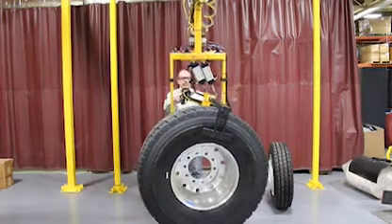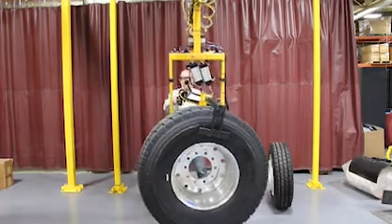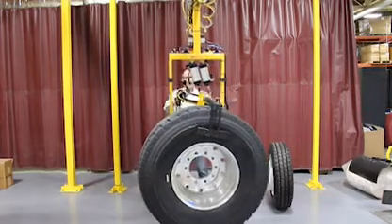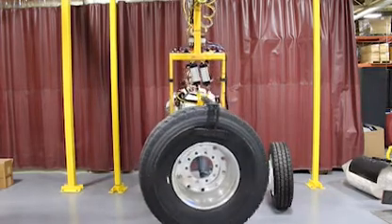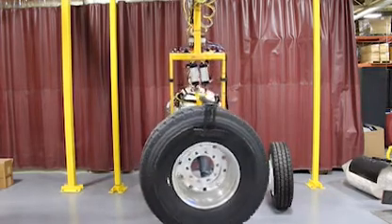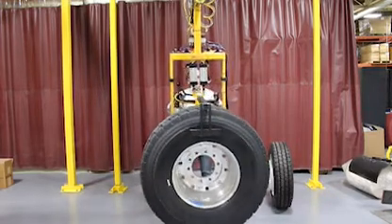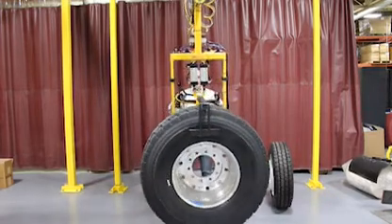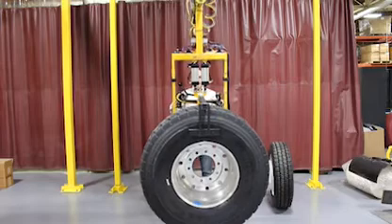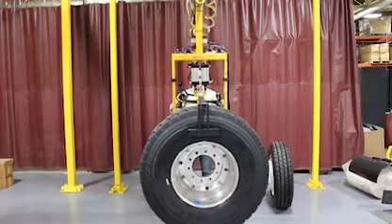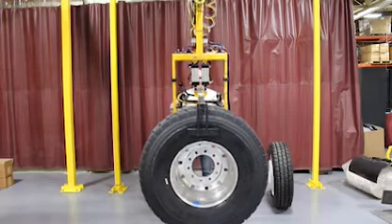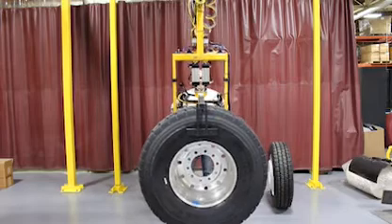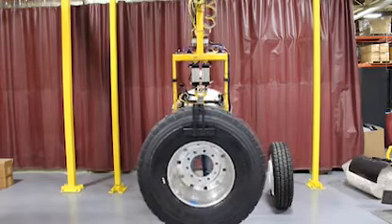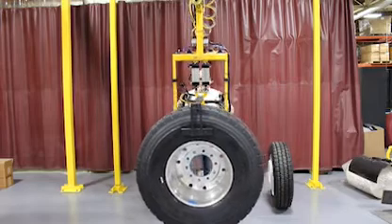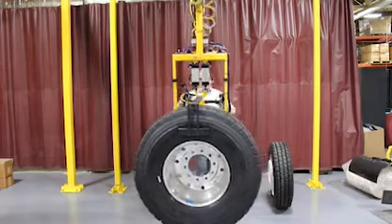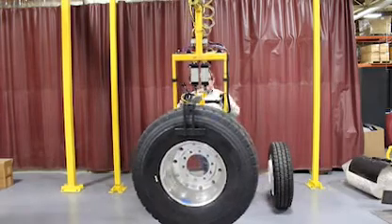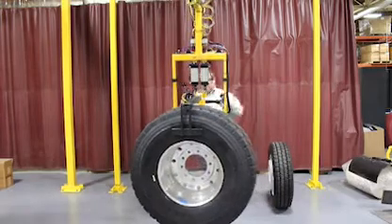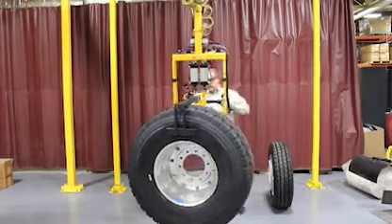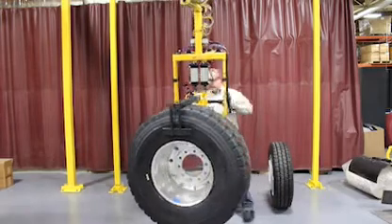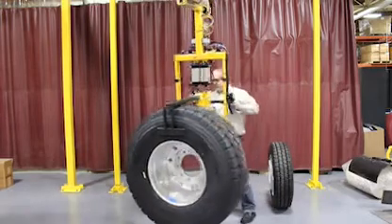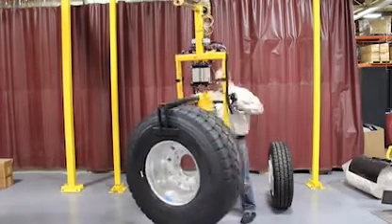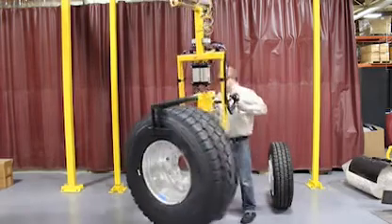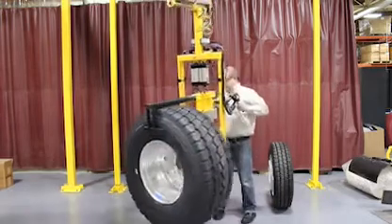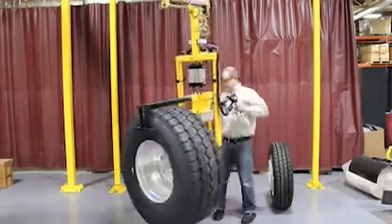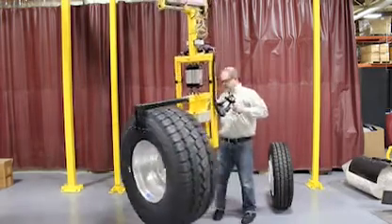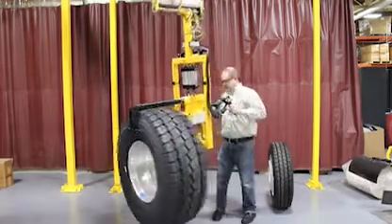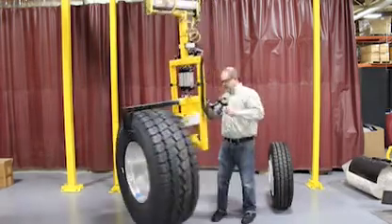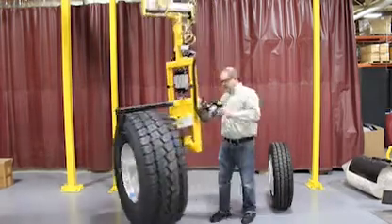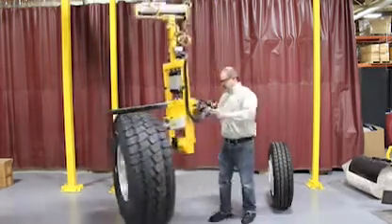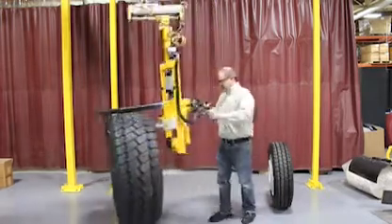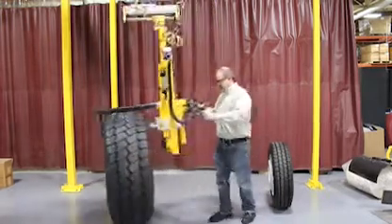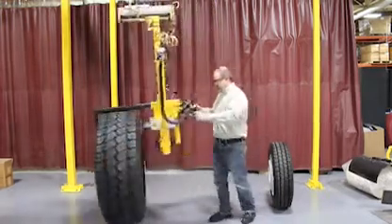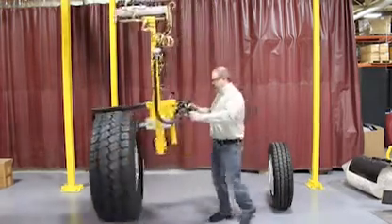I'm going to go ahead and set it back to the vertical position and set this tire down.